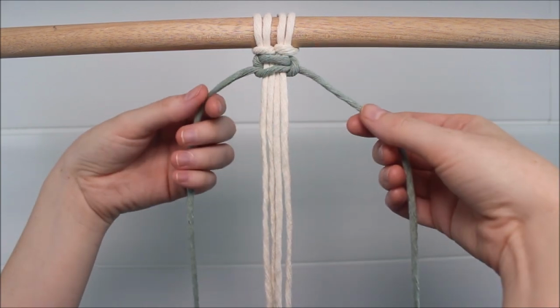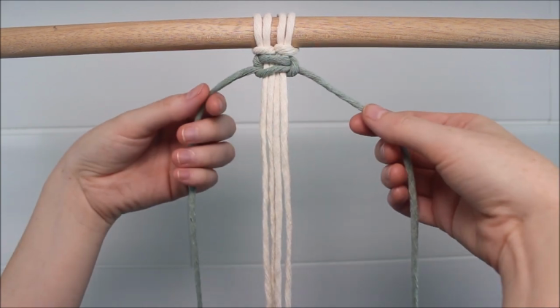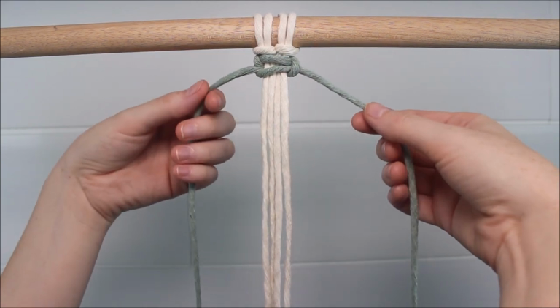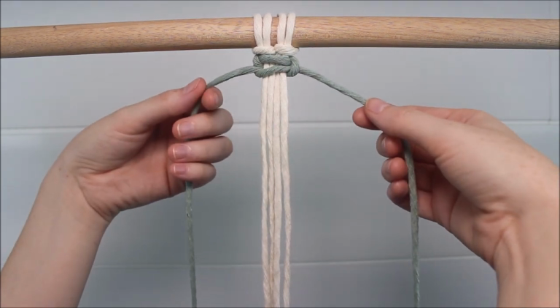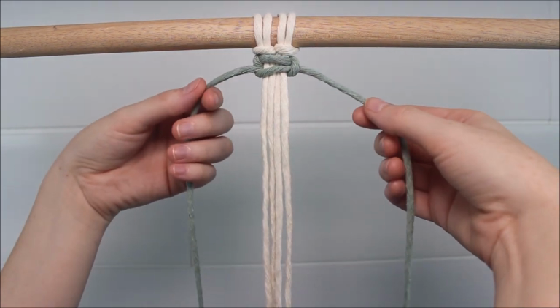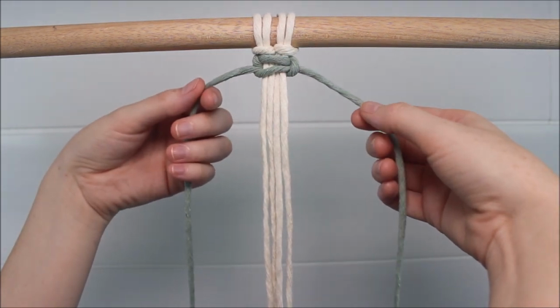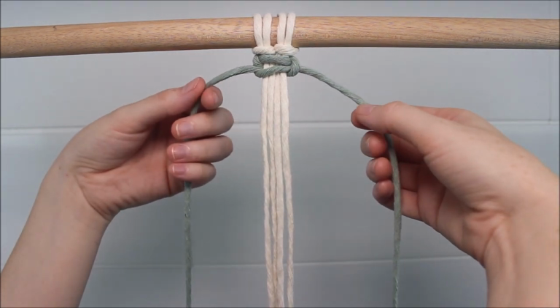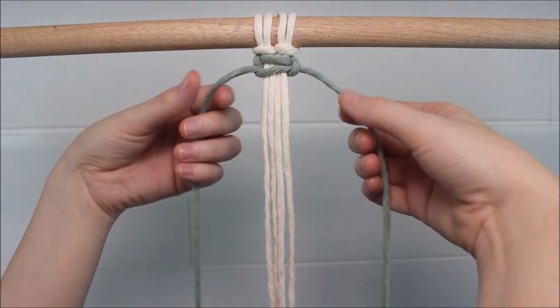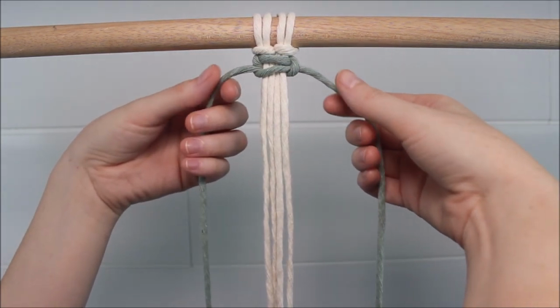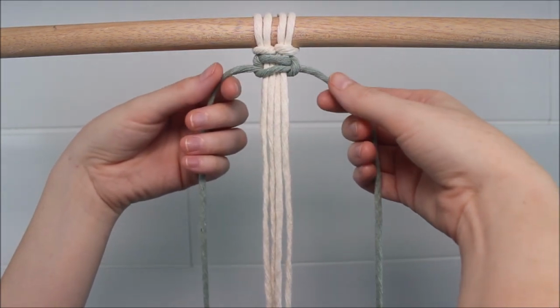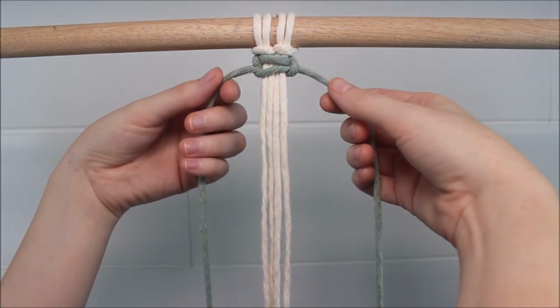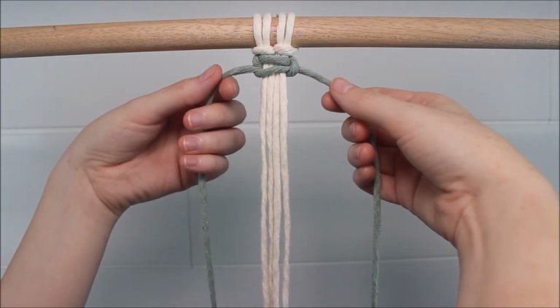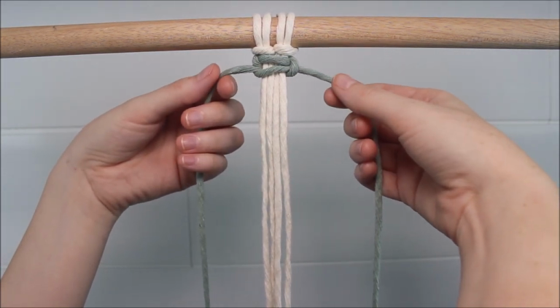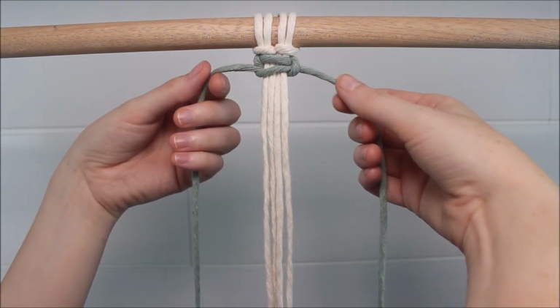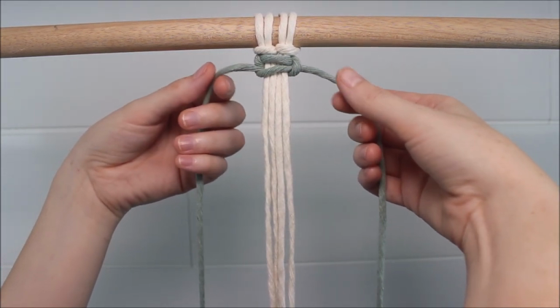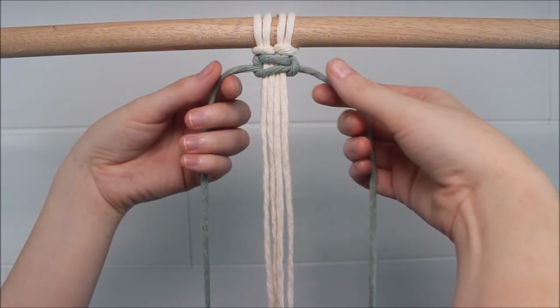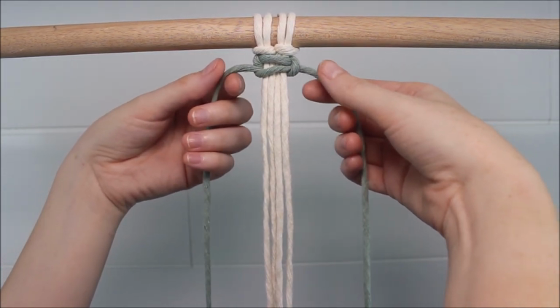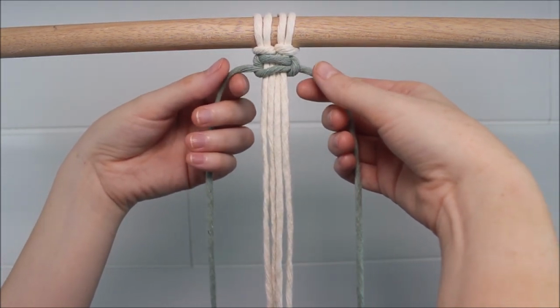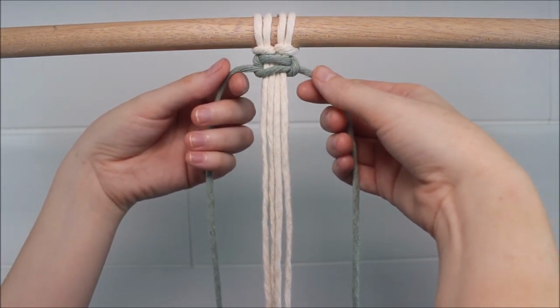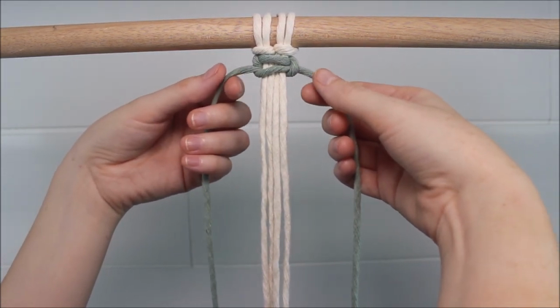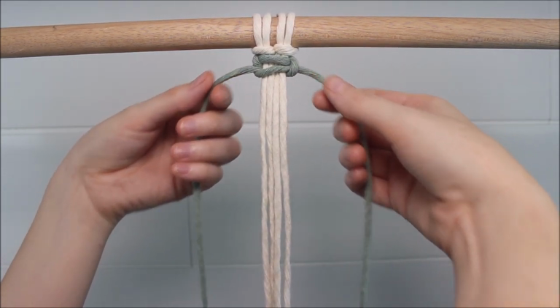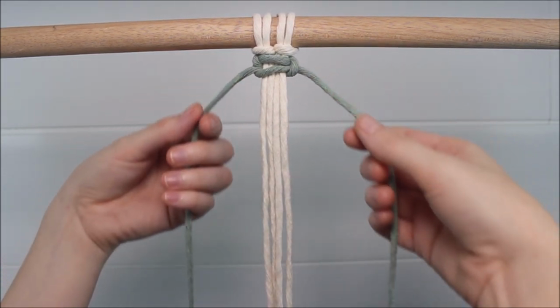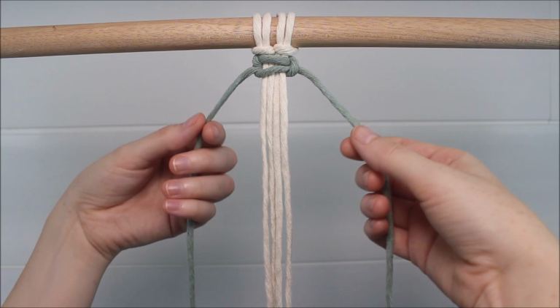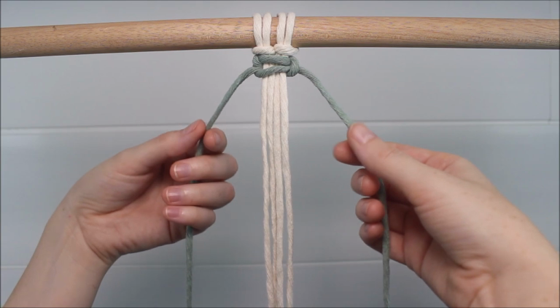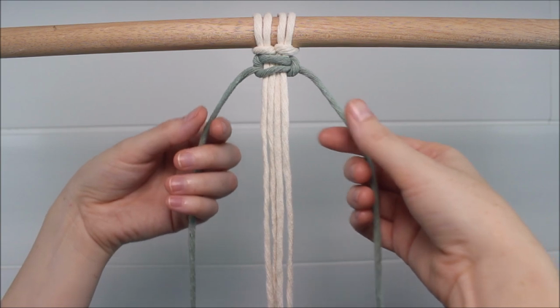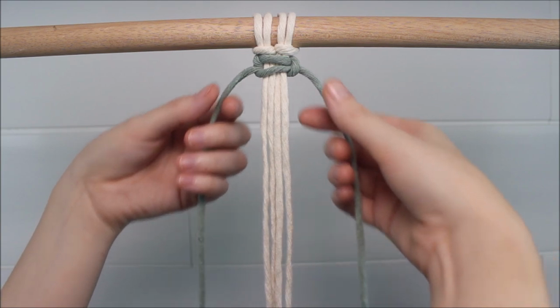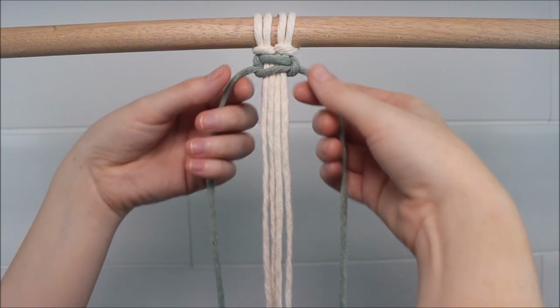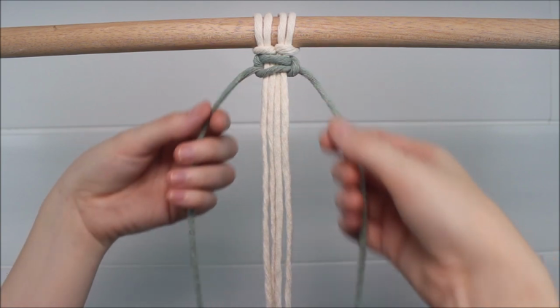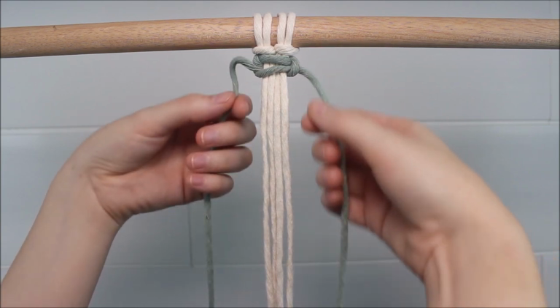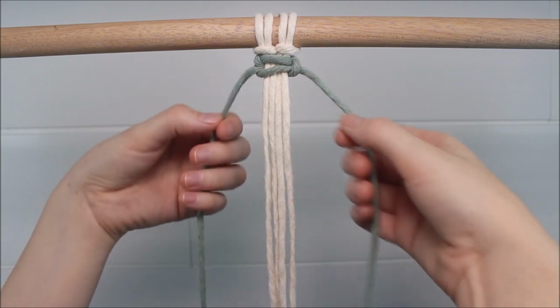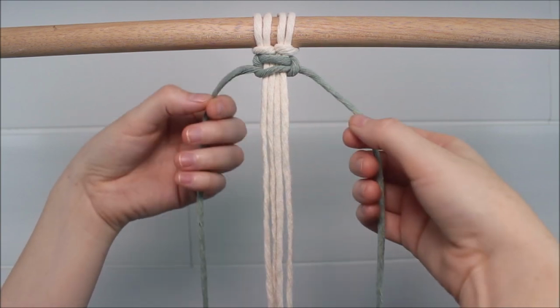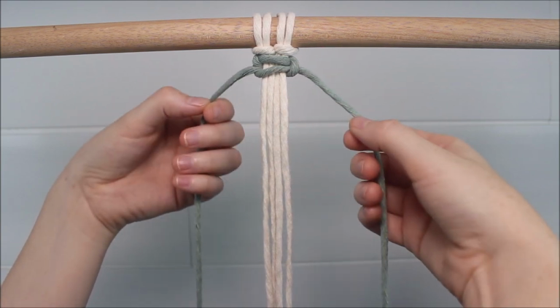Now I just keep repeating my square knots until I have reached the desired length using this color.